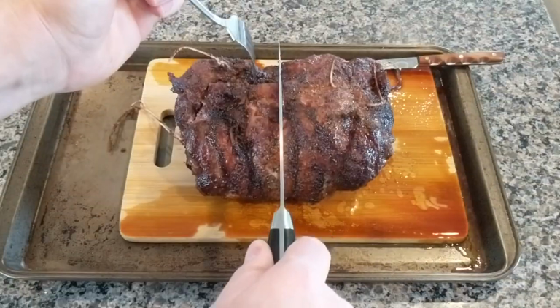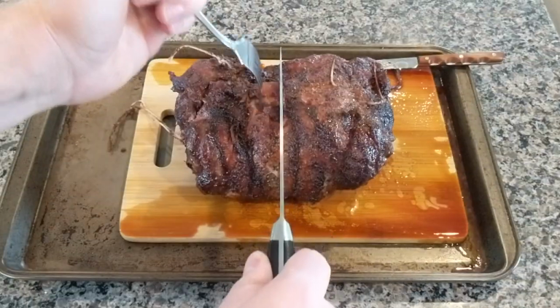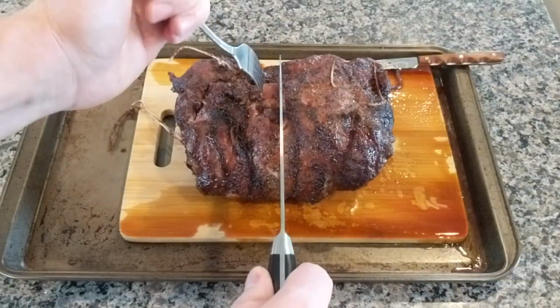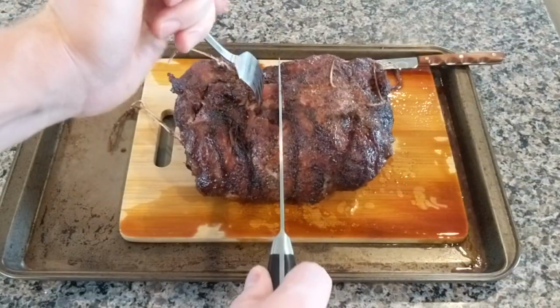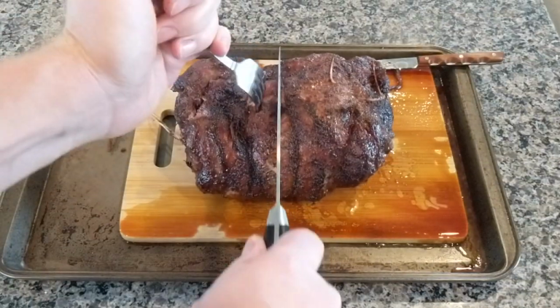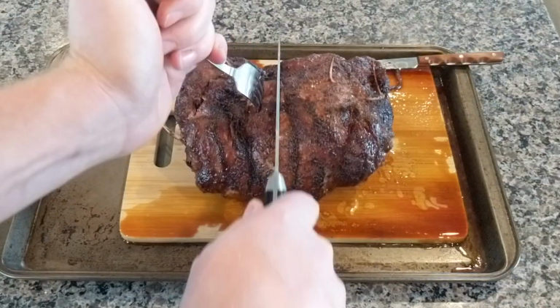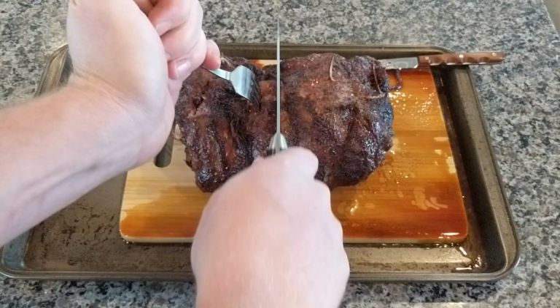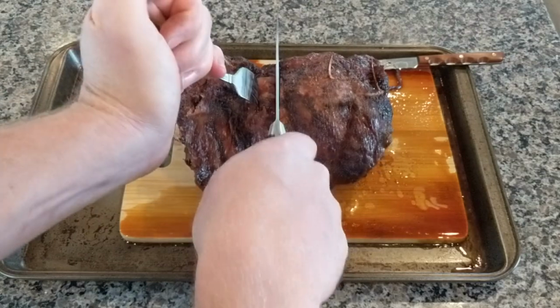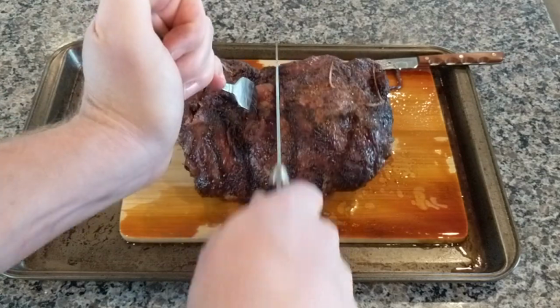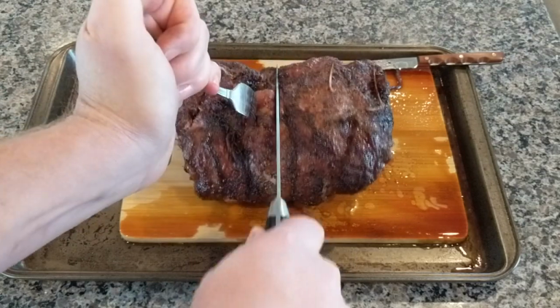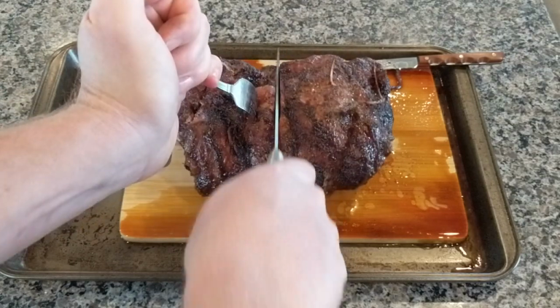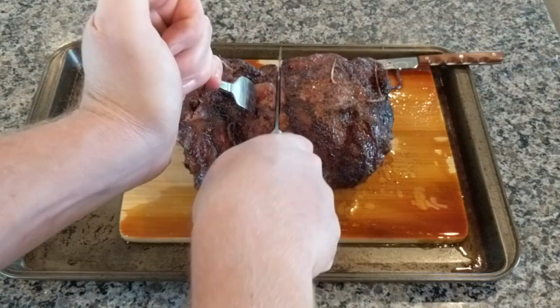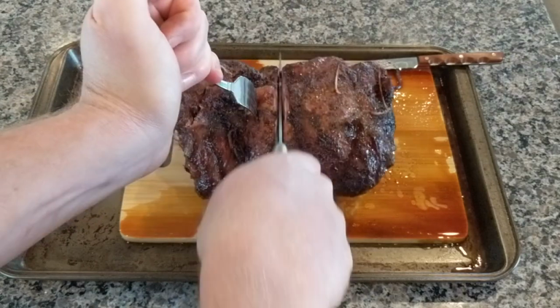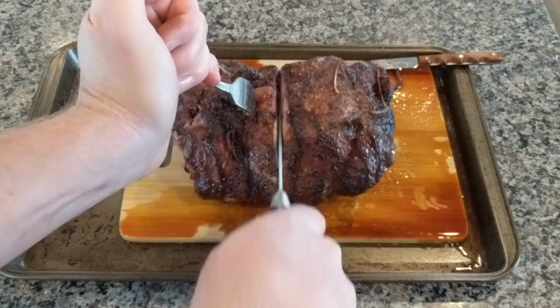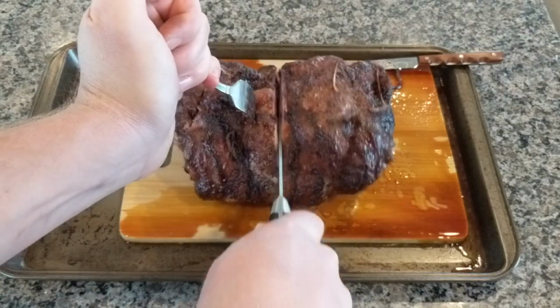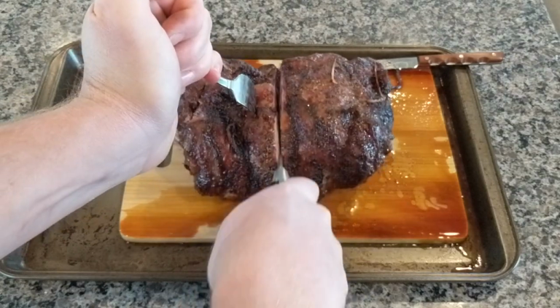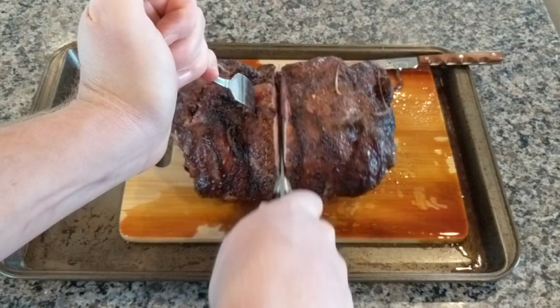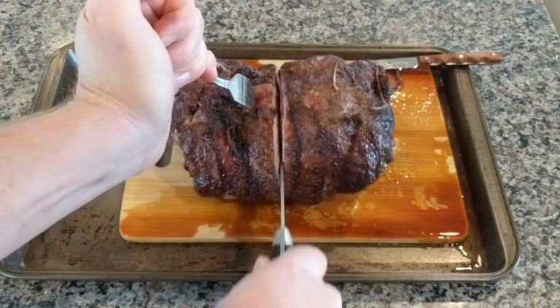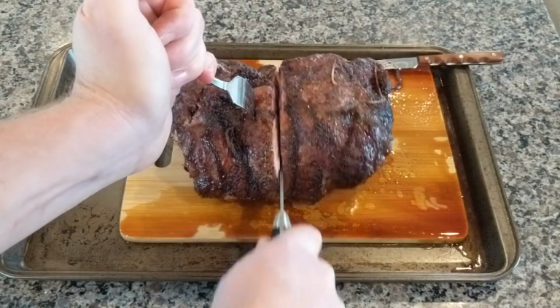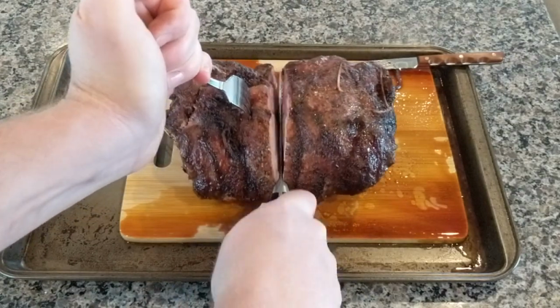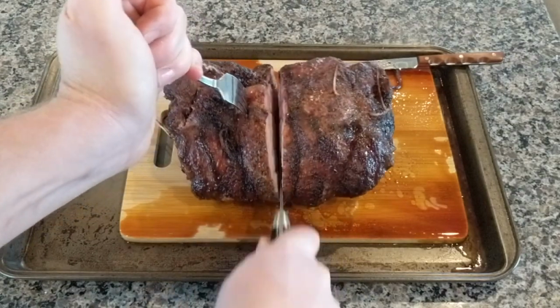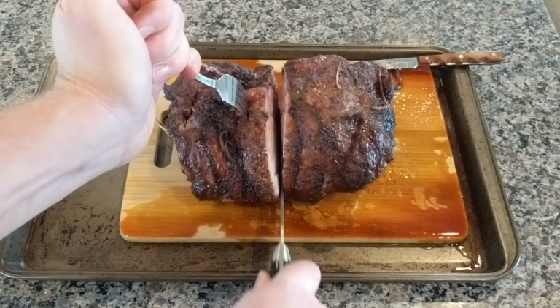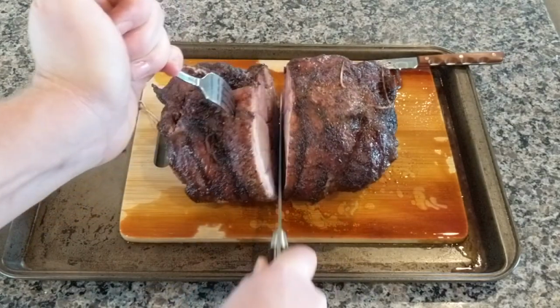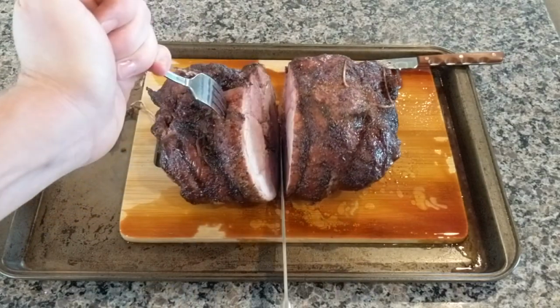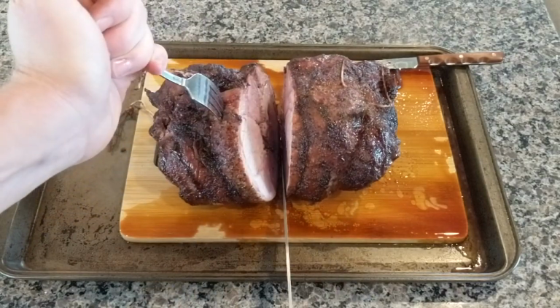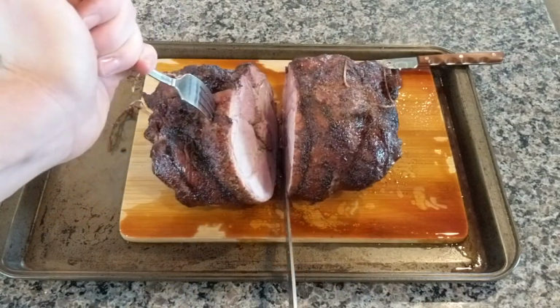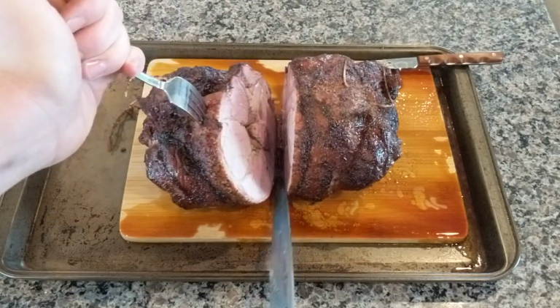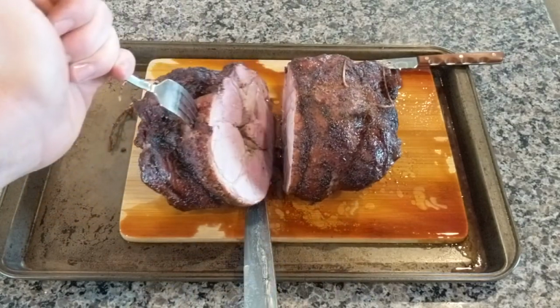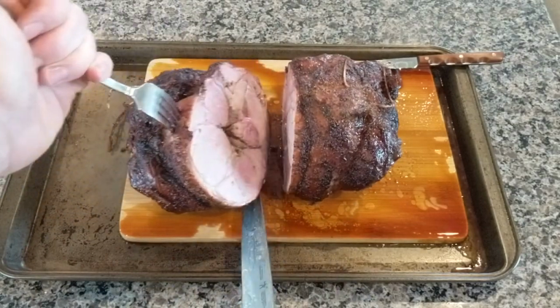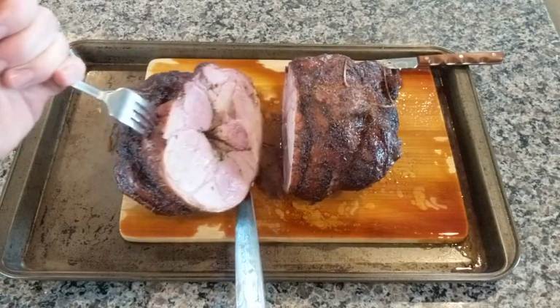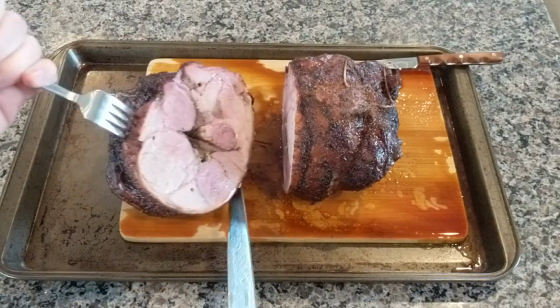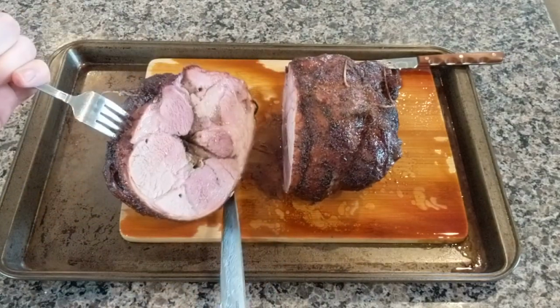They call that carryover. The higher you cook, the more carryover there is.